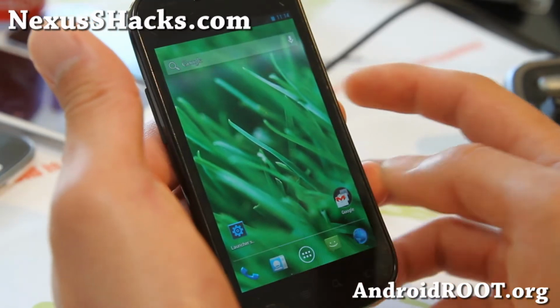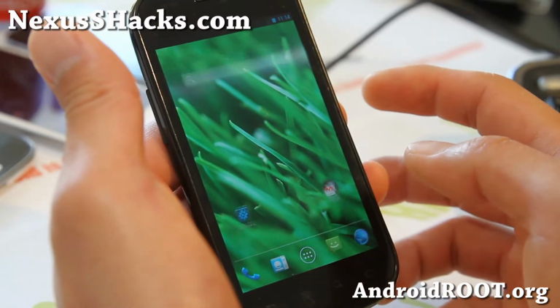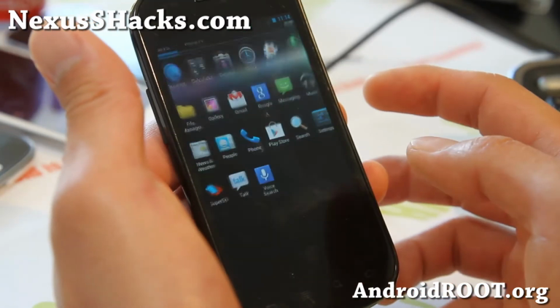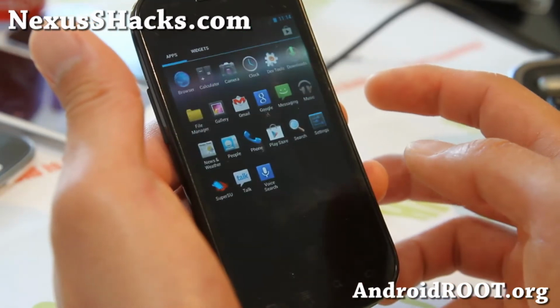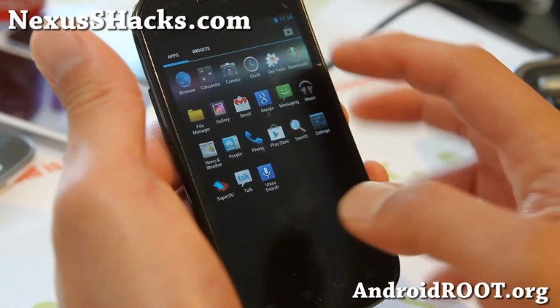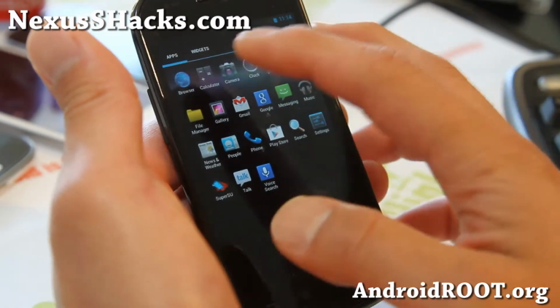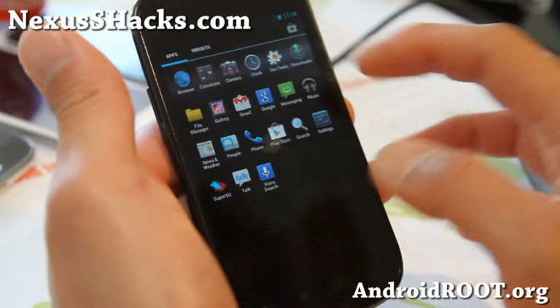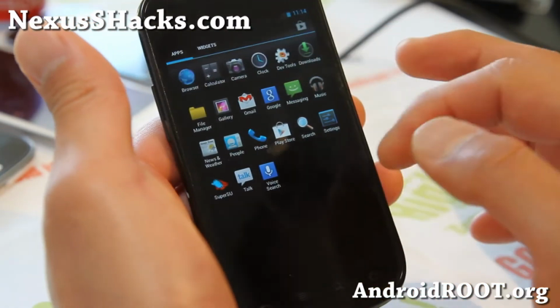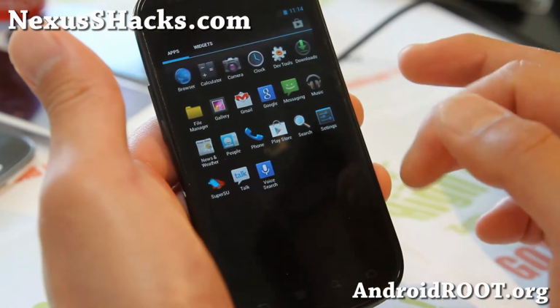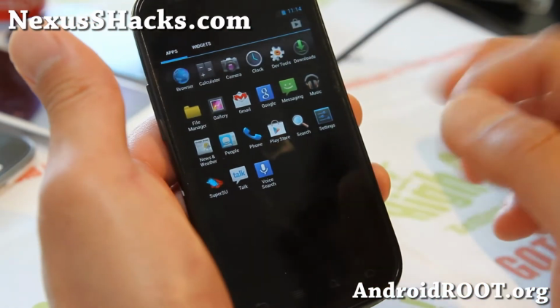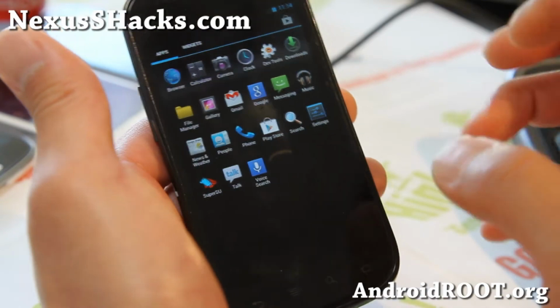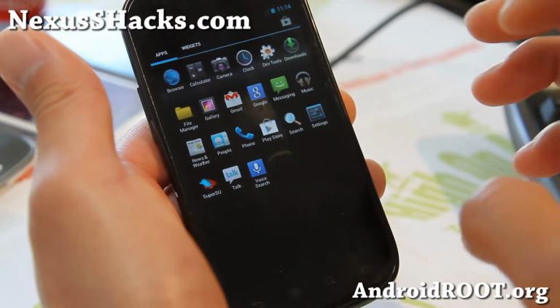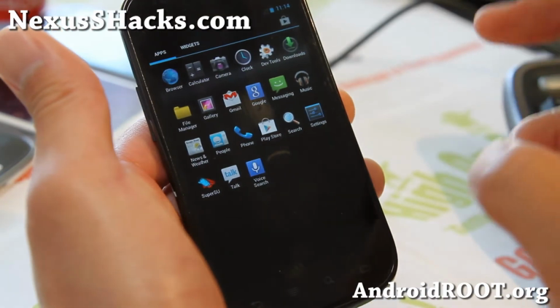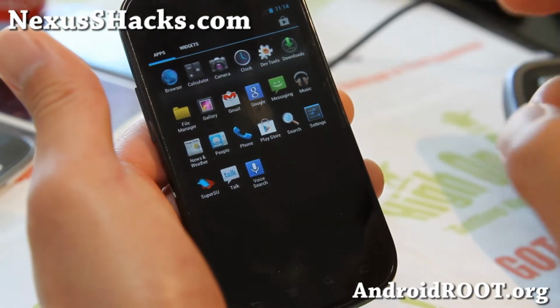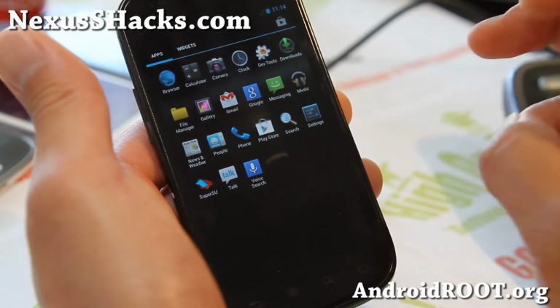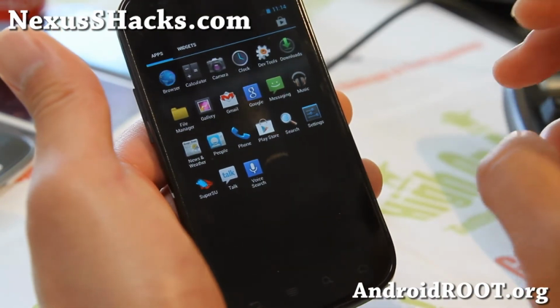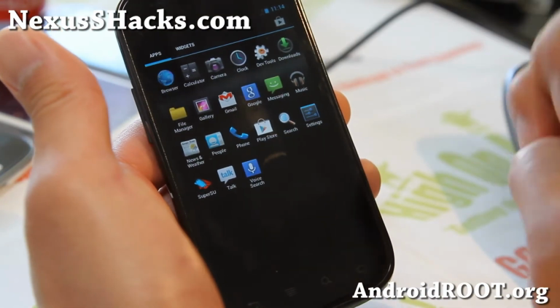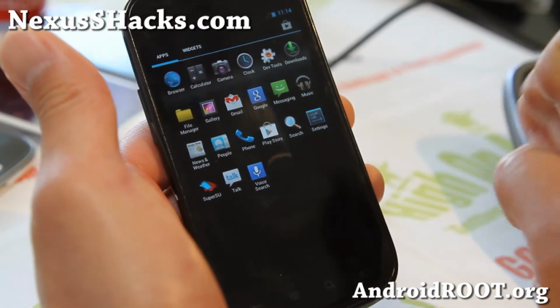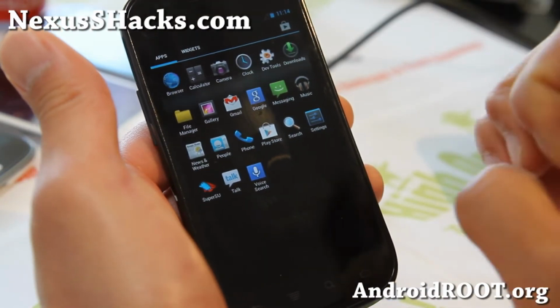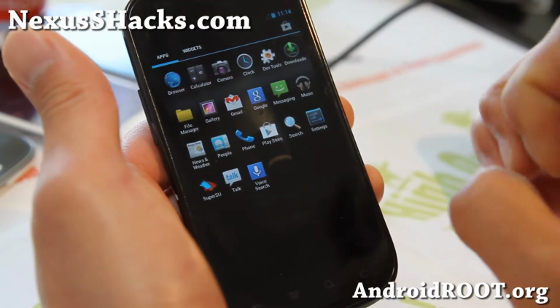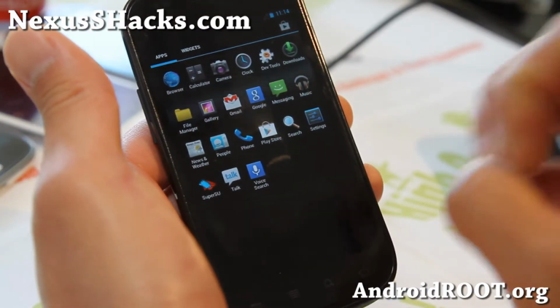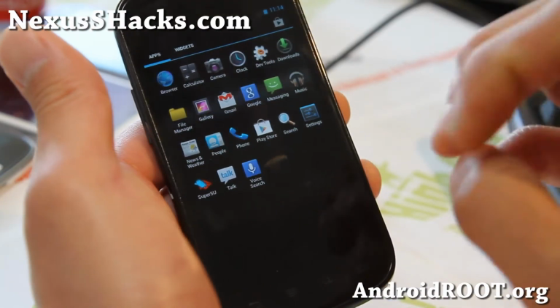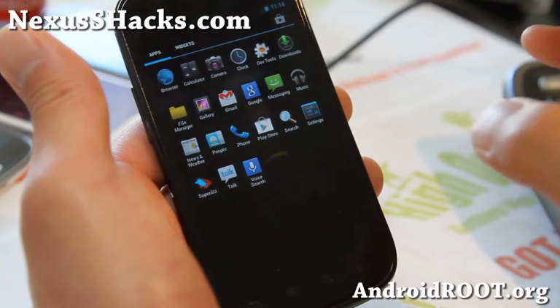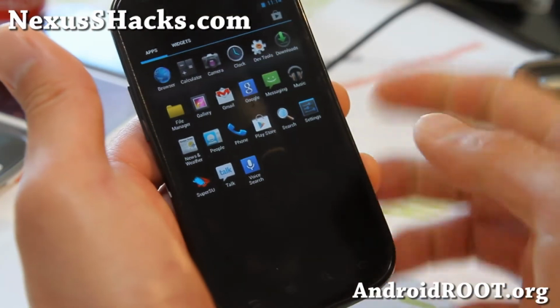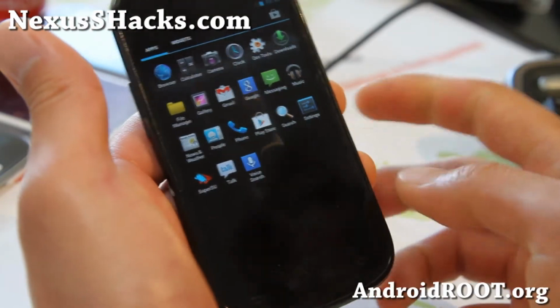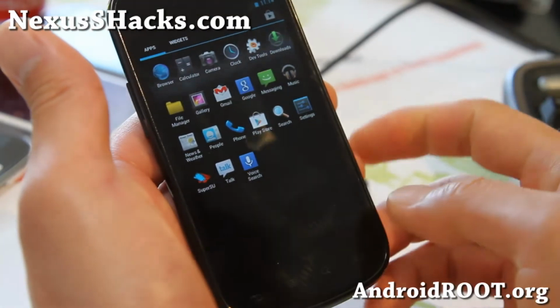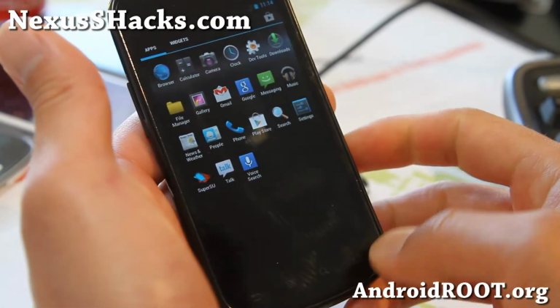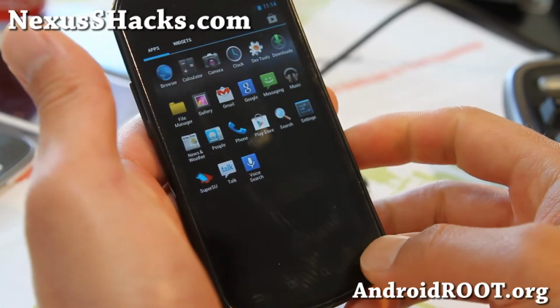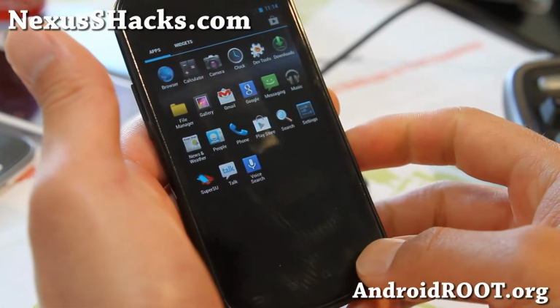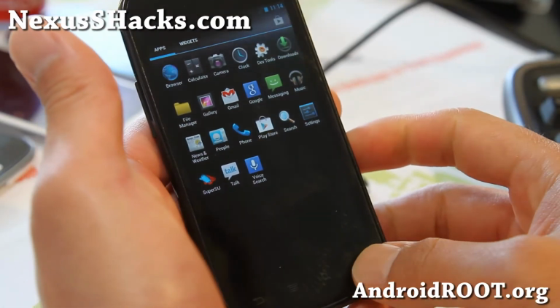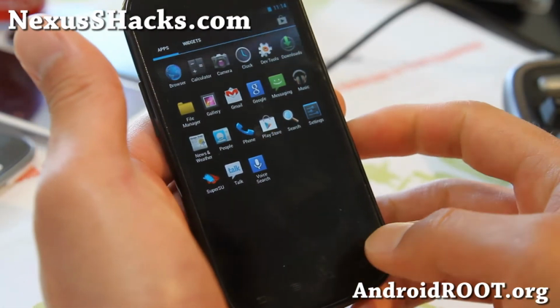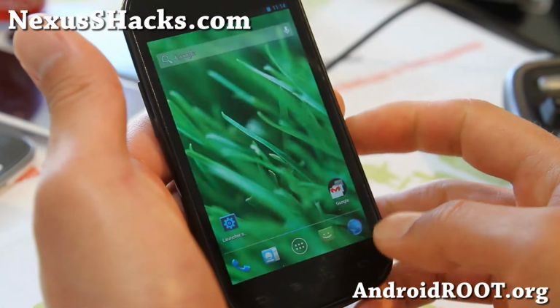You can see — ooh, look at that. So if you are like an app hoarder and you have like 200, 300 apps, this might be a great way to organize.